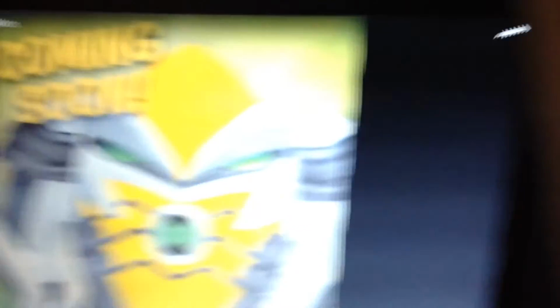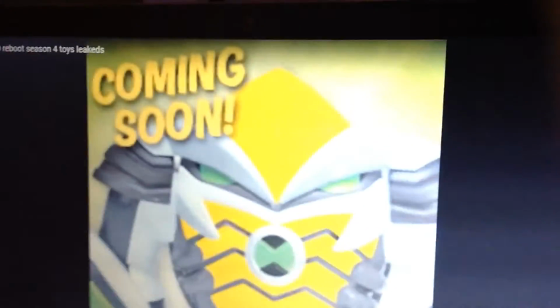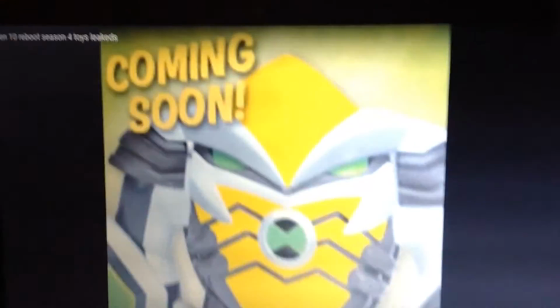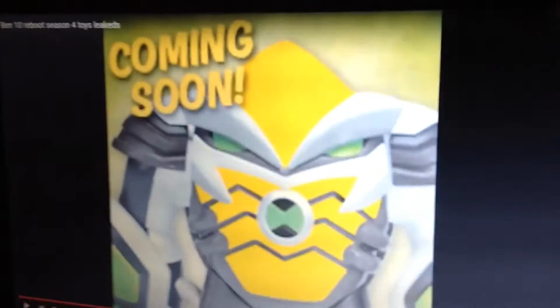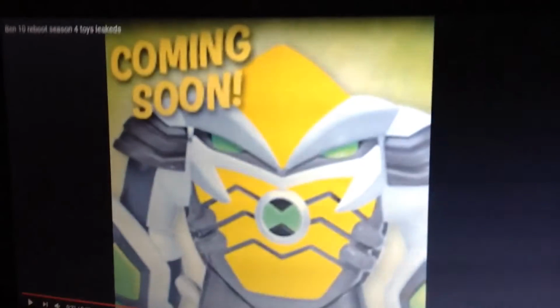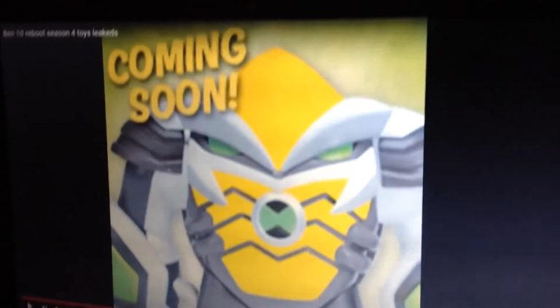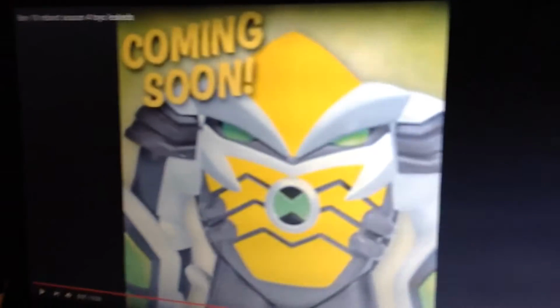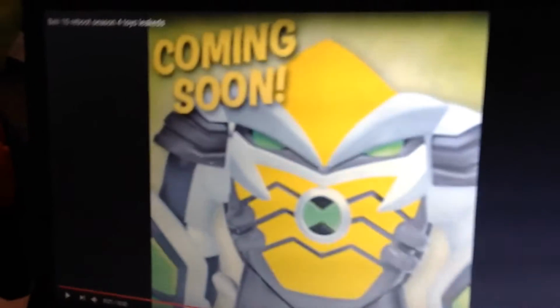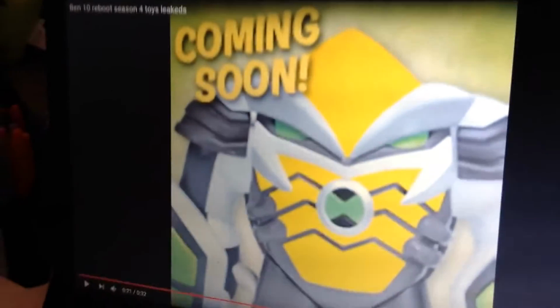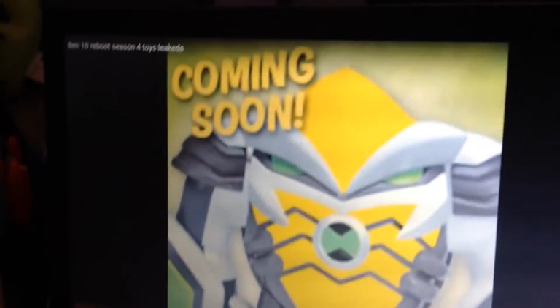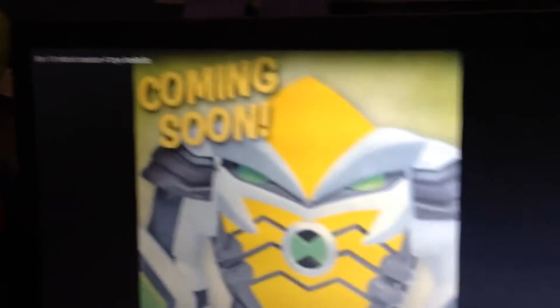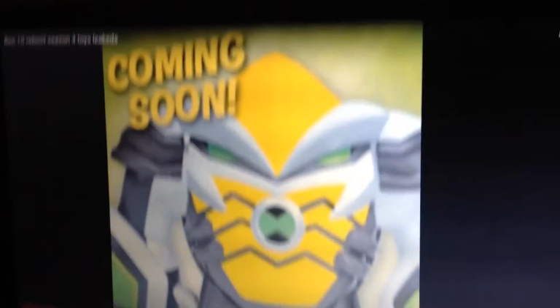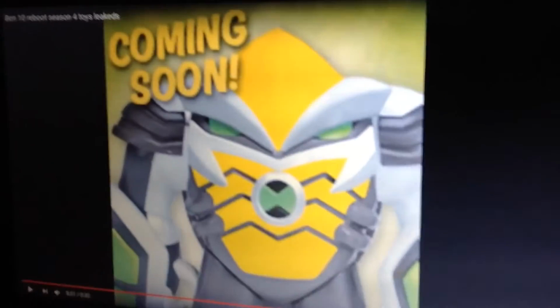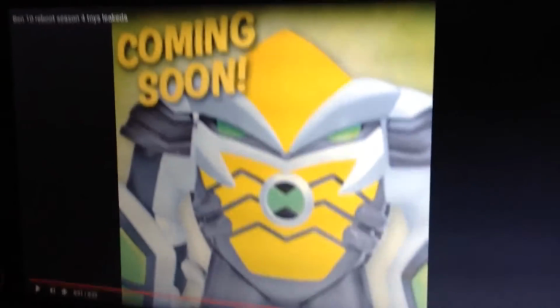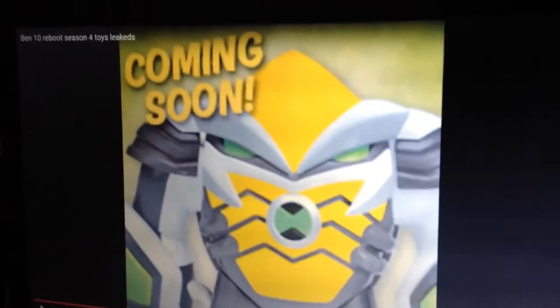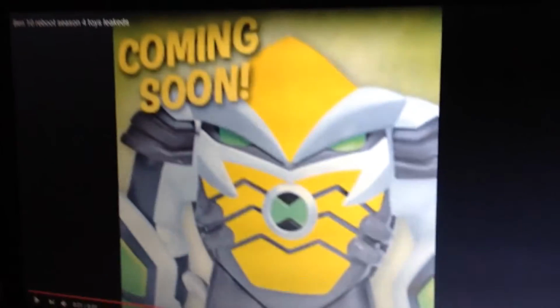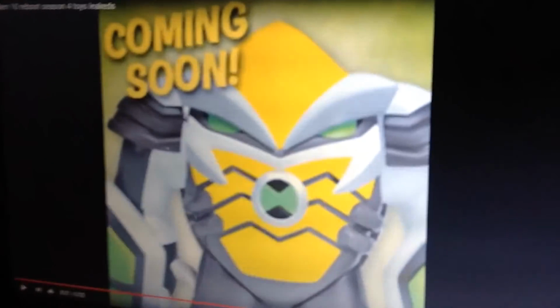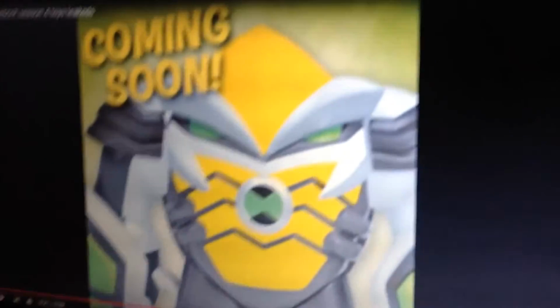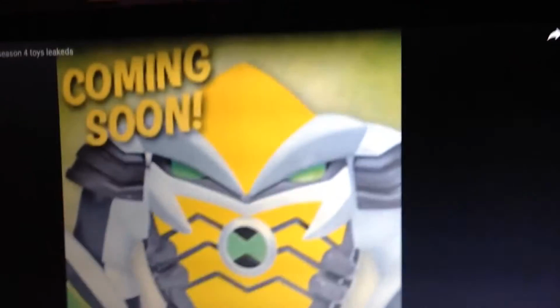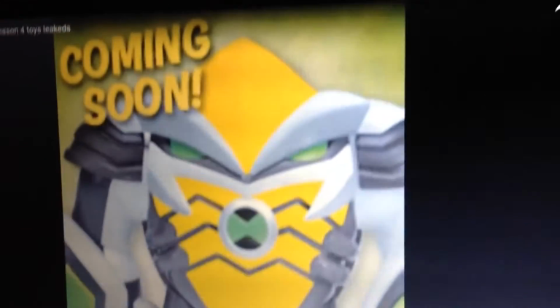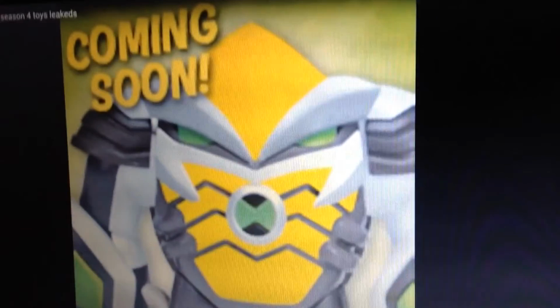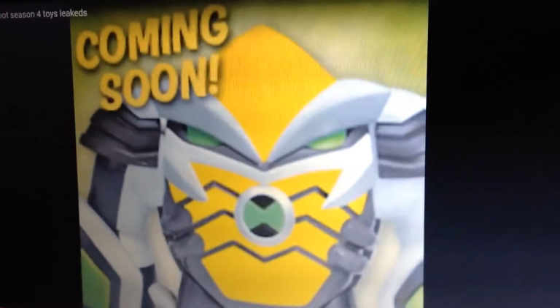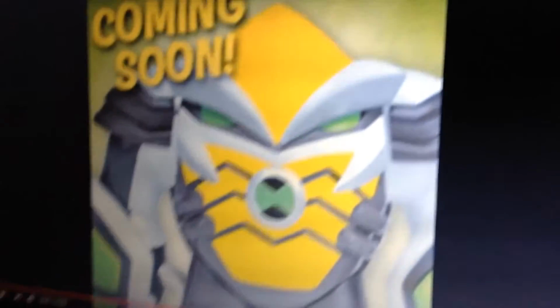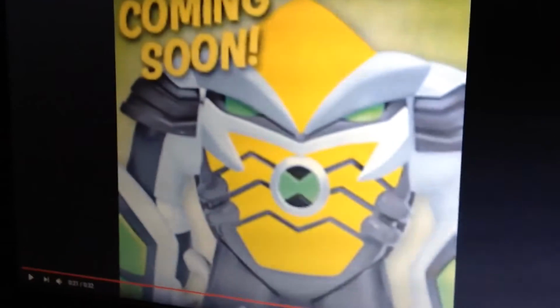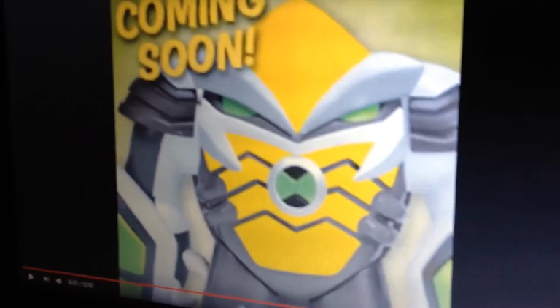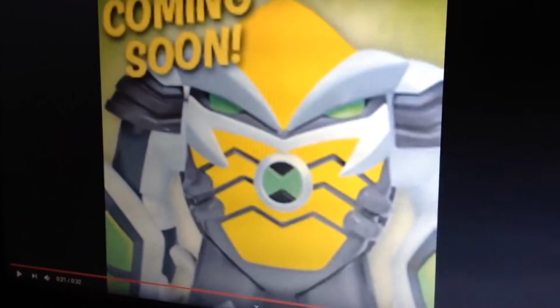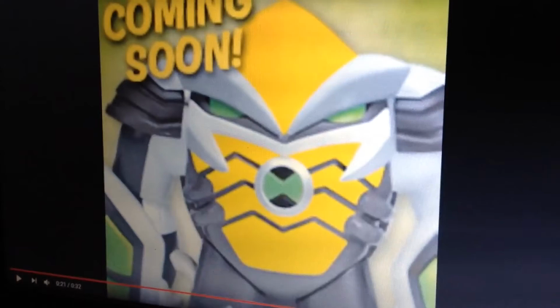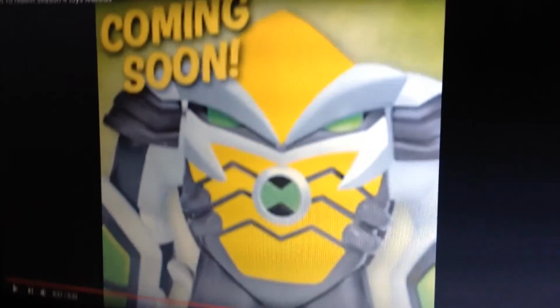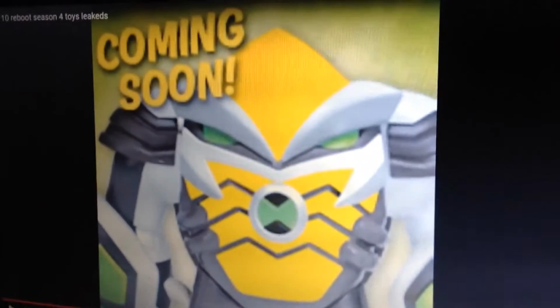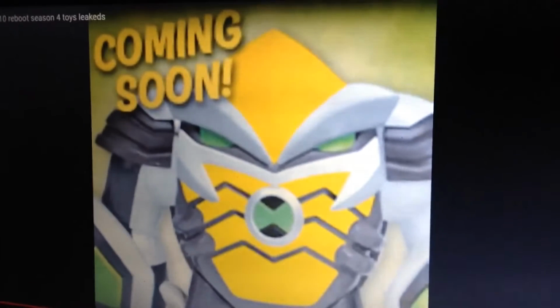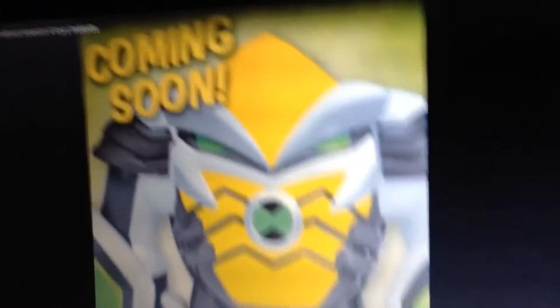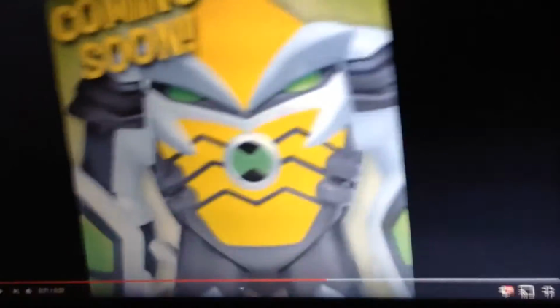Next is Omnitrix Armored Cannonbolt. It says right here that he's coming soon, so I guess that means he's about to come really soon.